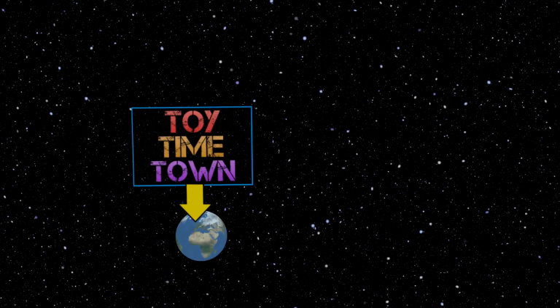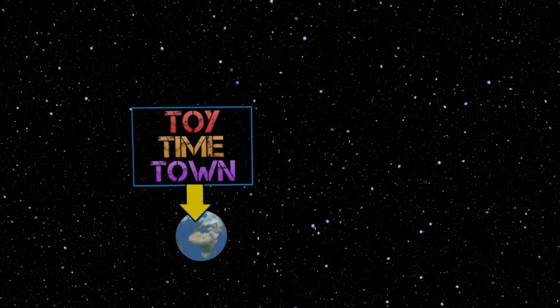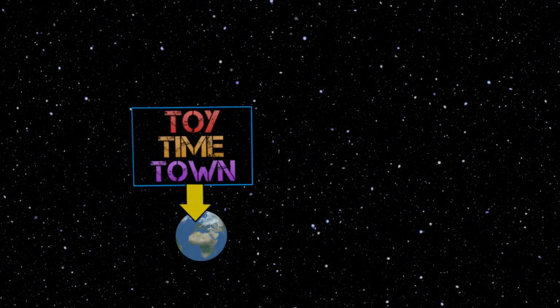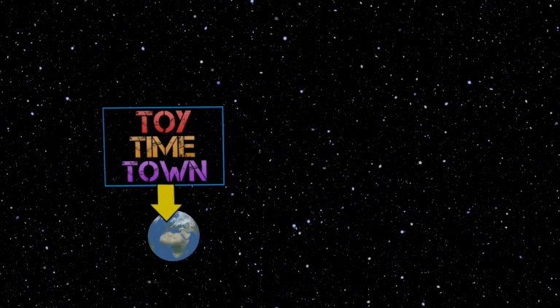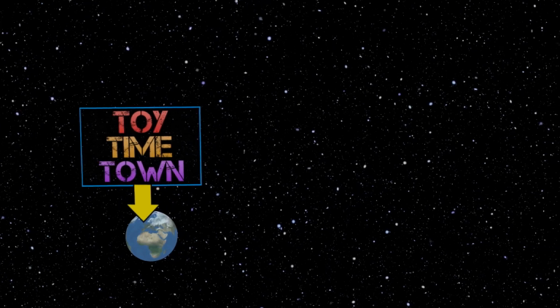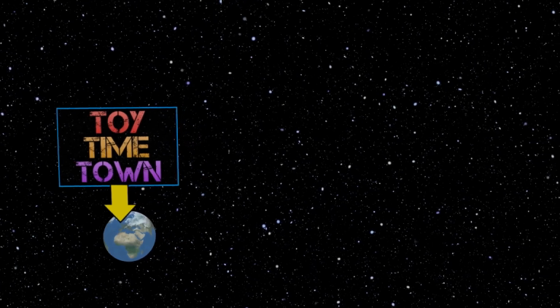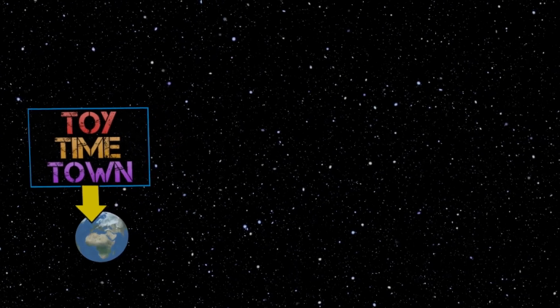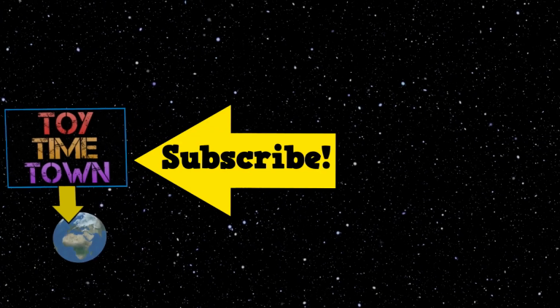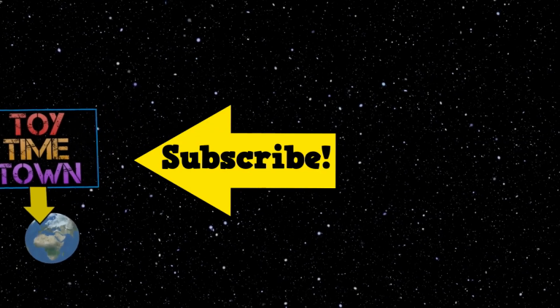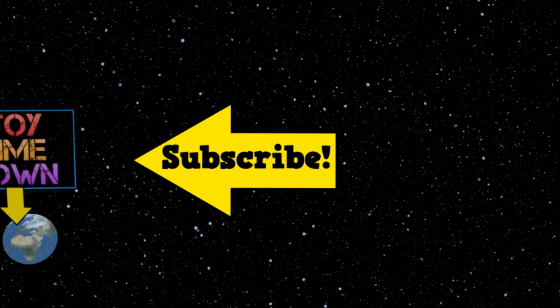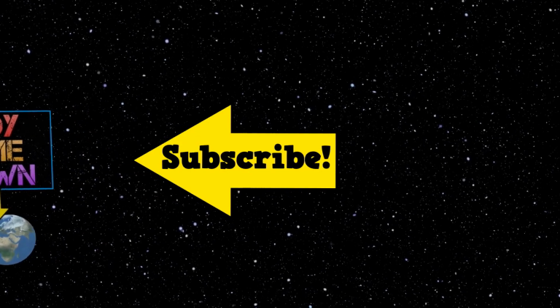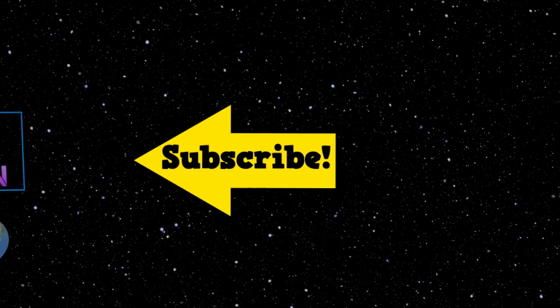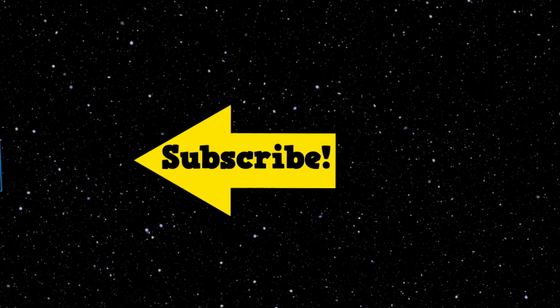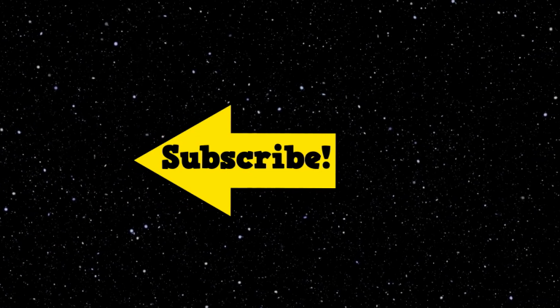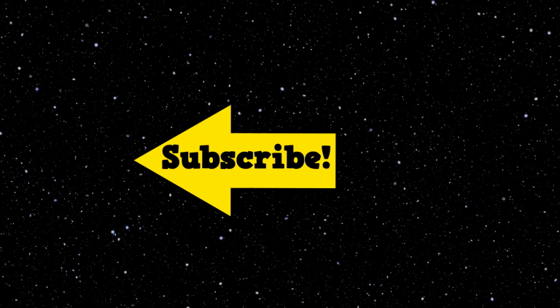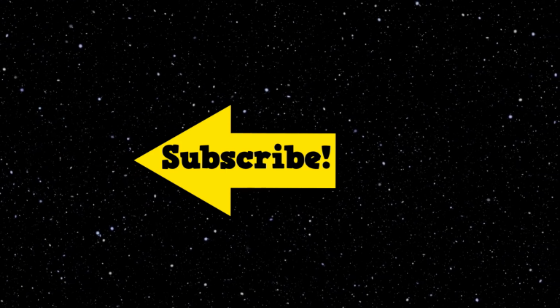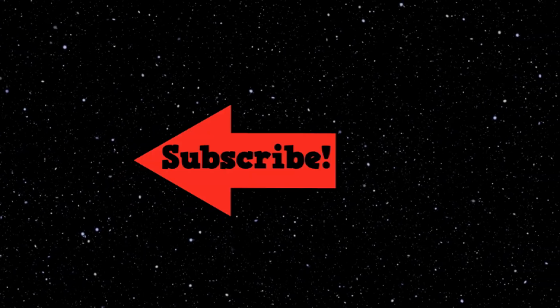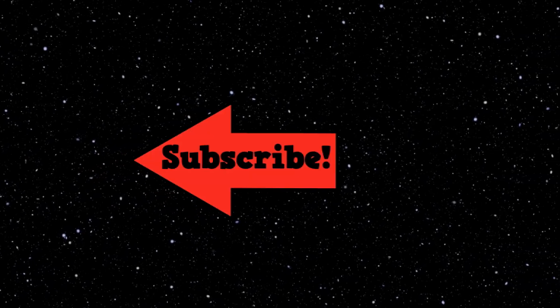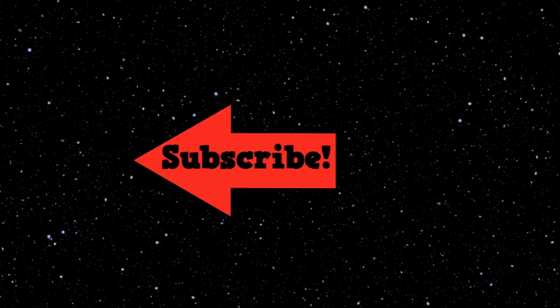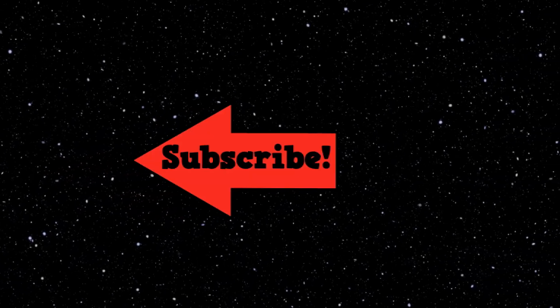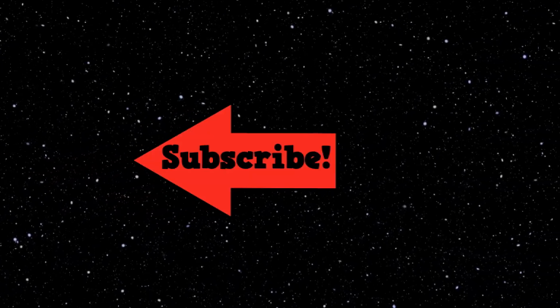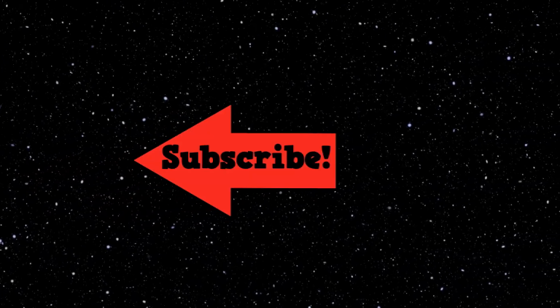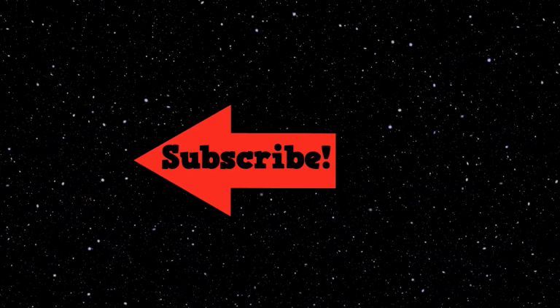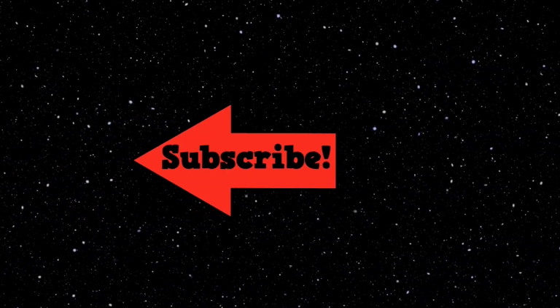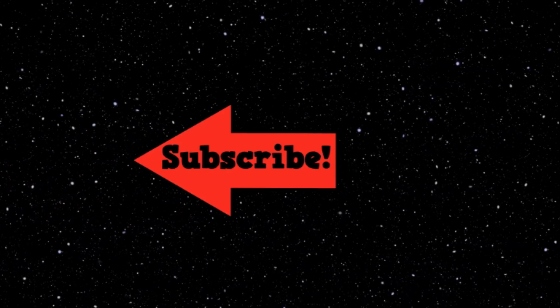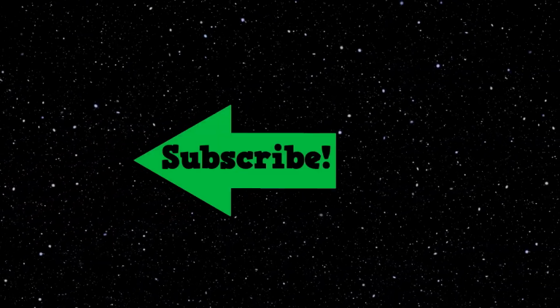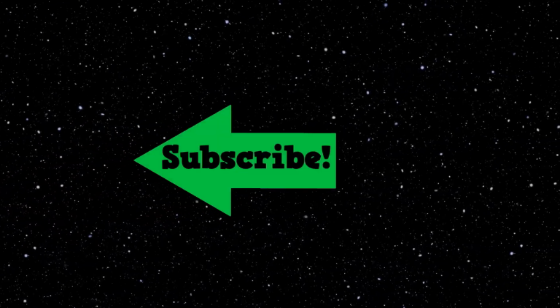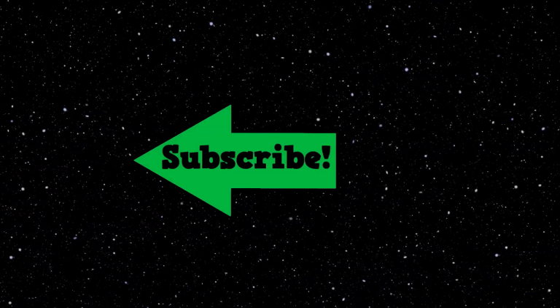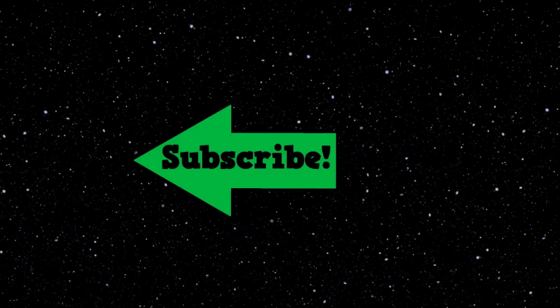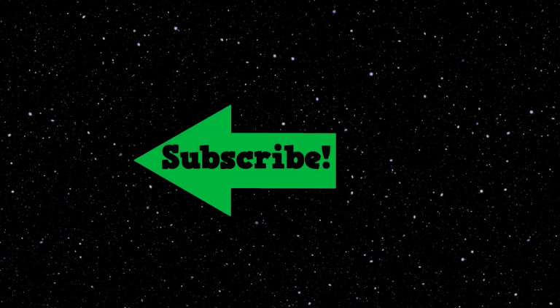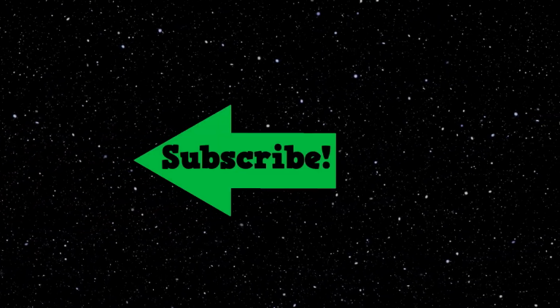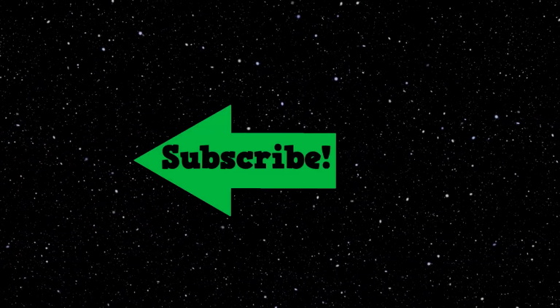To see our new videos, make sure you press that subscribe button and become a Toy Timer.